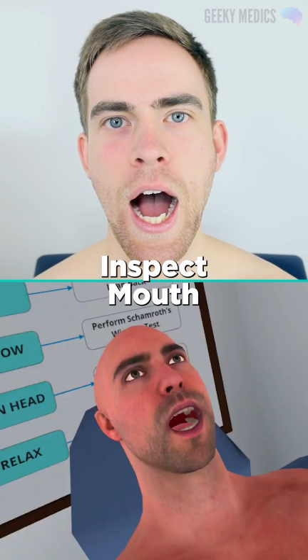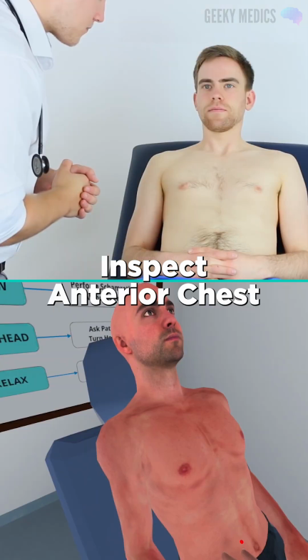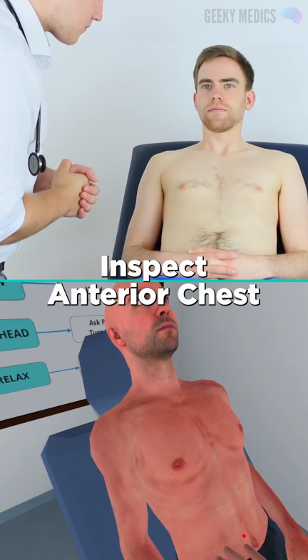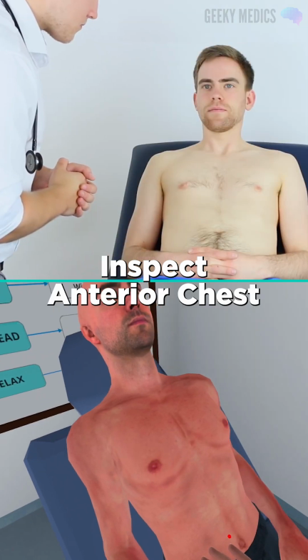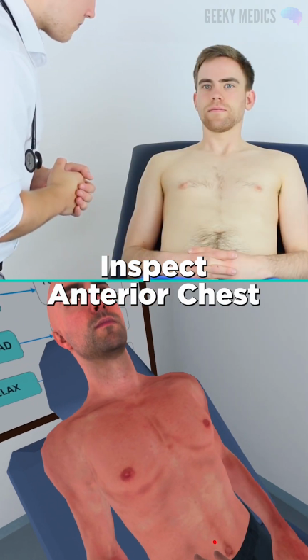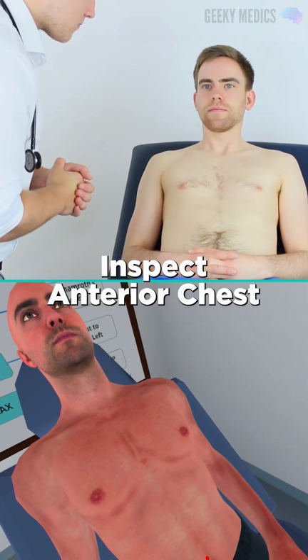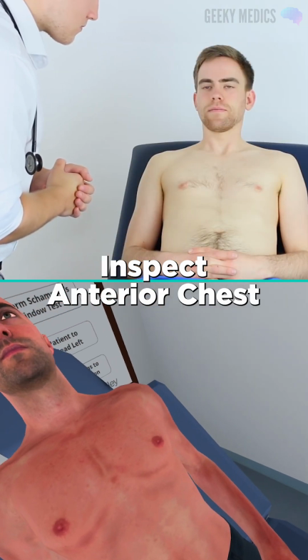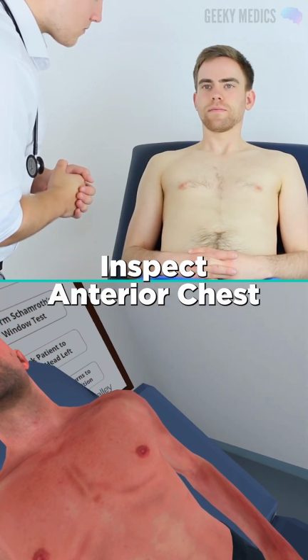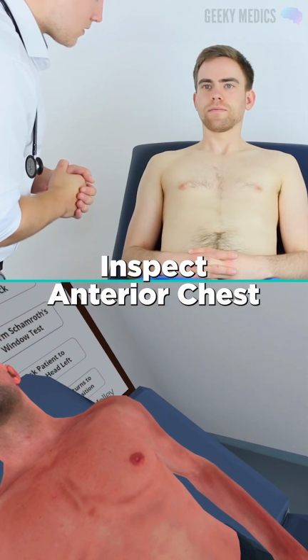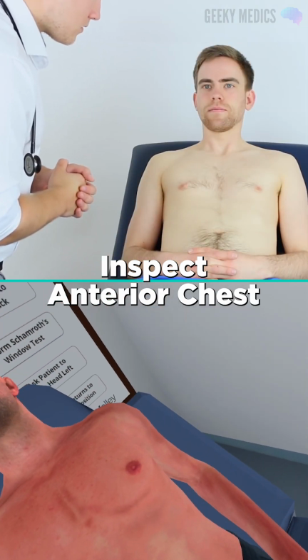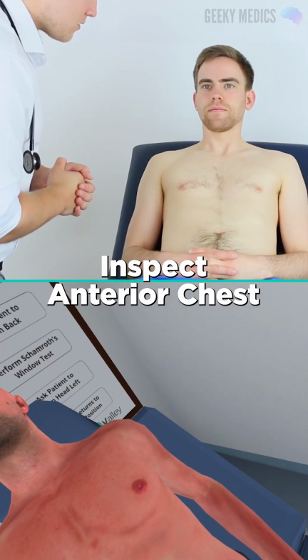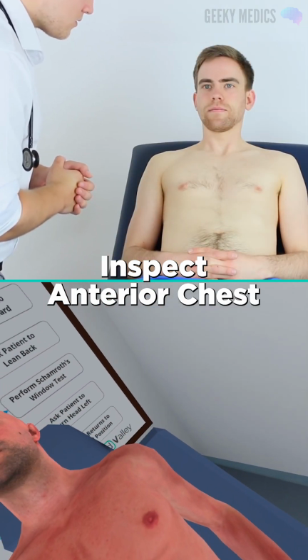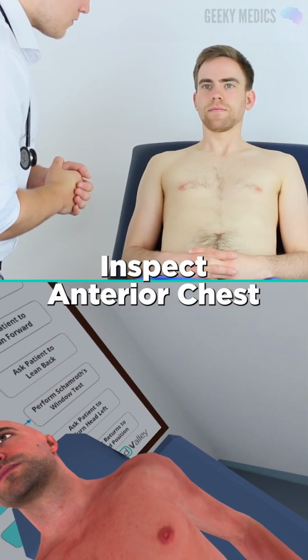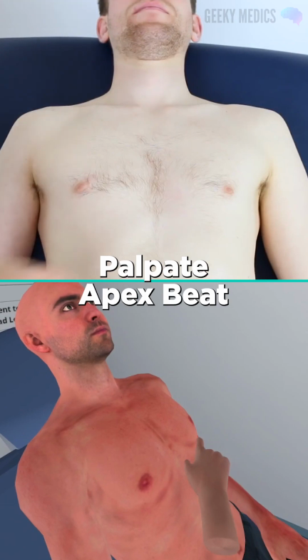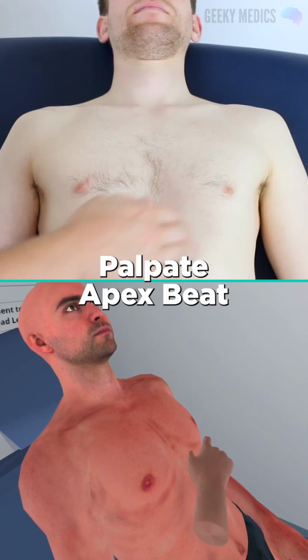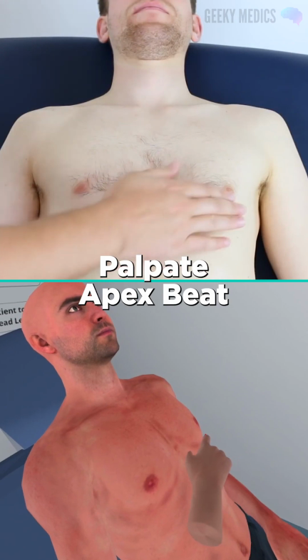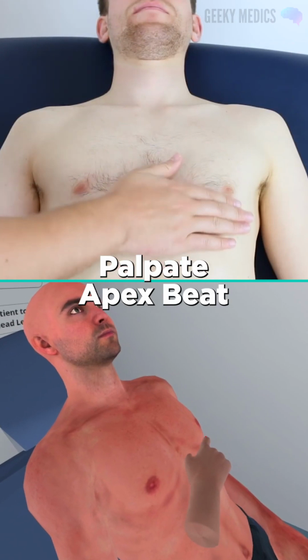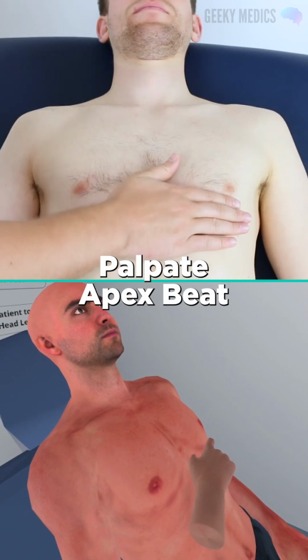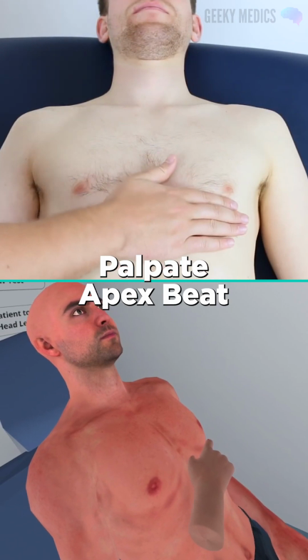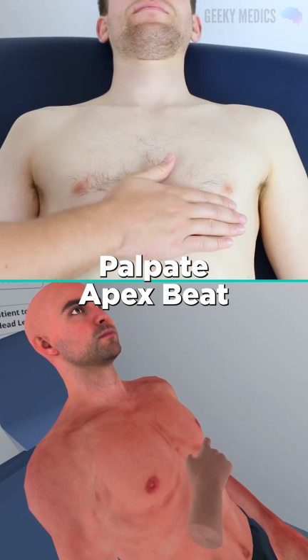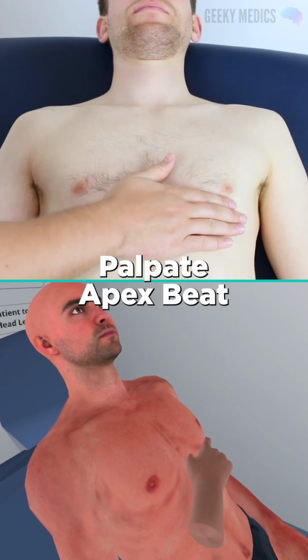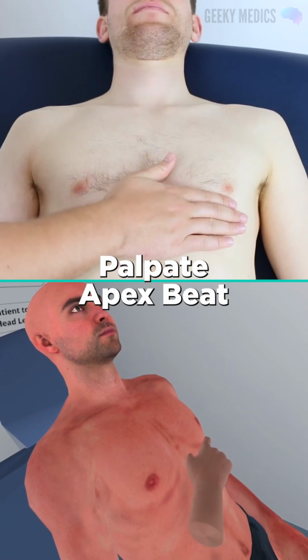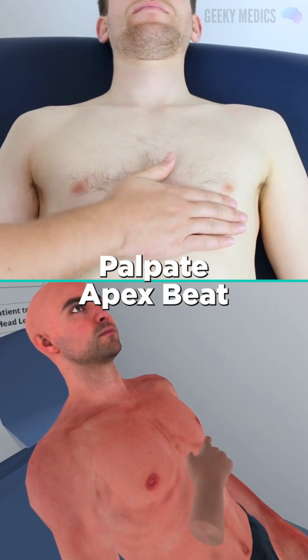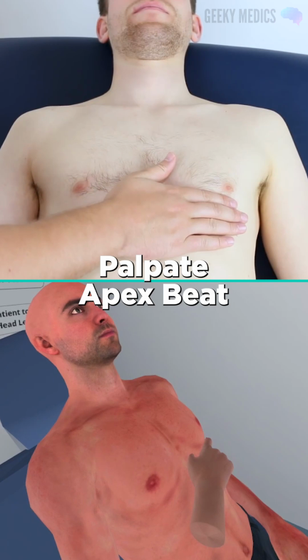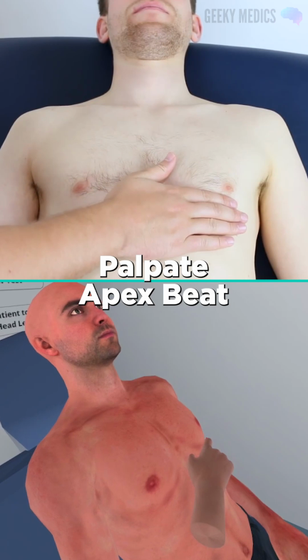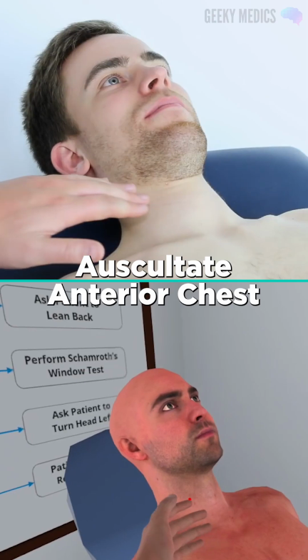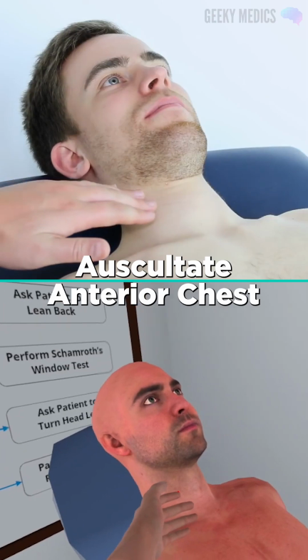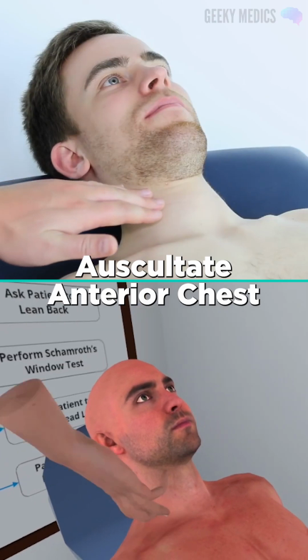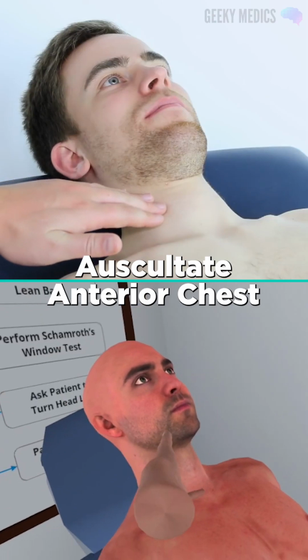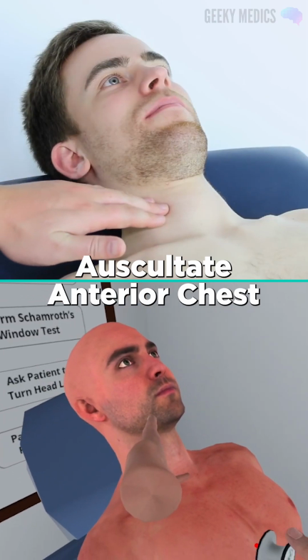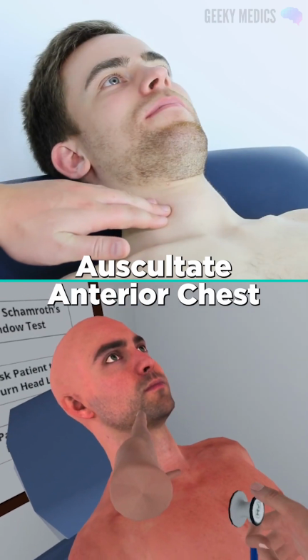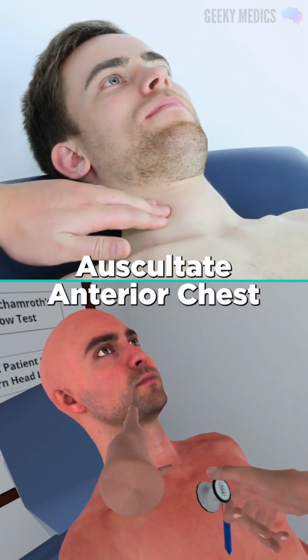I'd now like to more closely inspect the chest. I'm now going to feel for a pulse on the chest. I'm now going to listen to your chest.